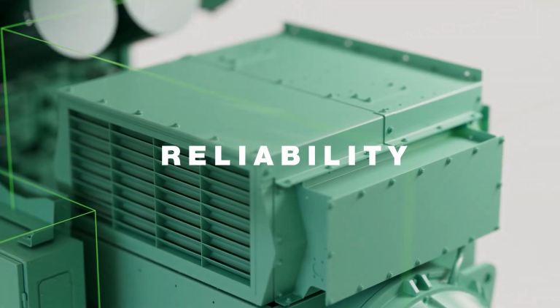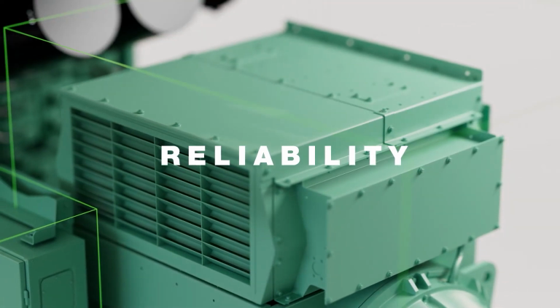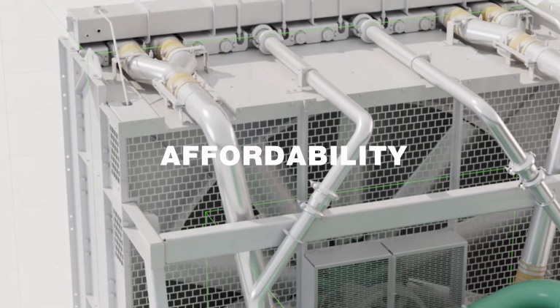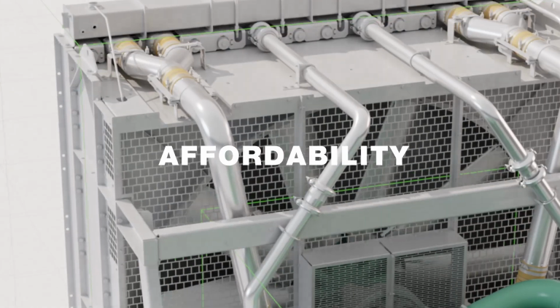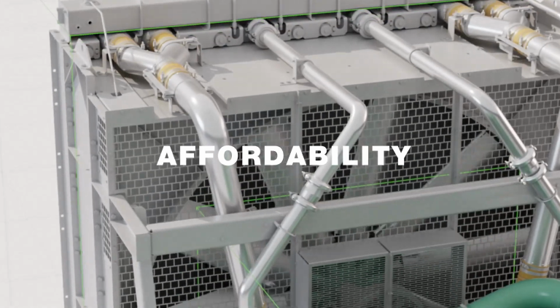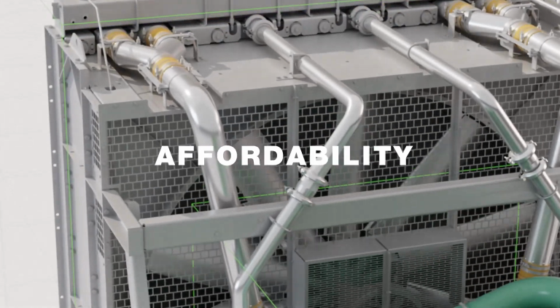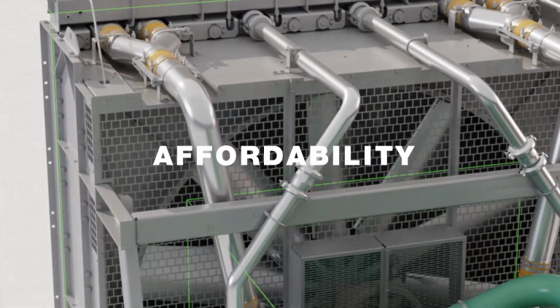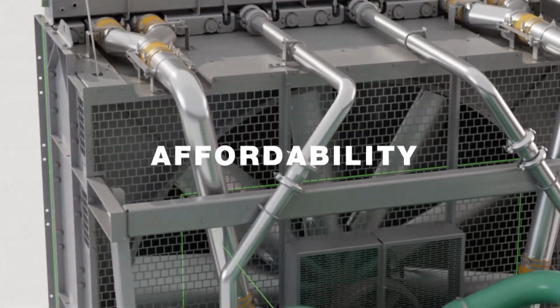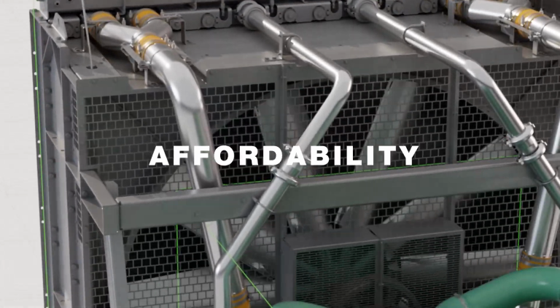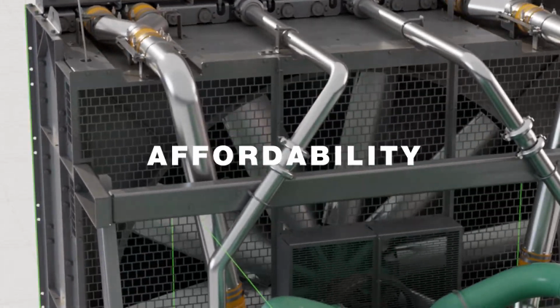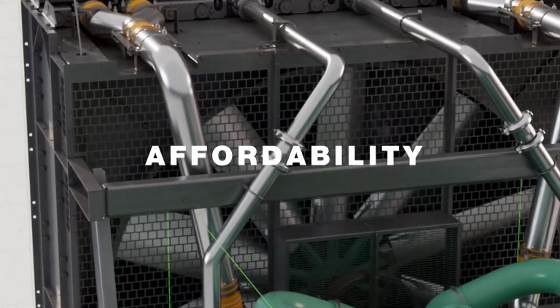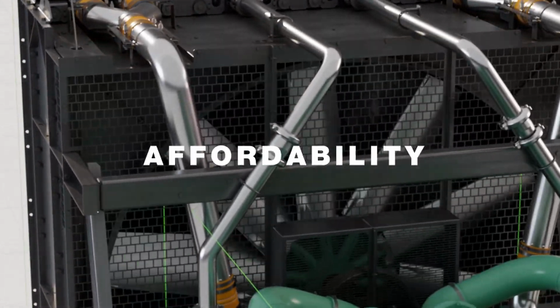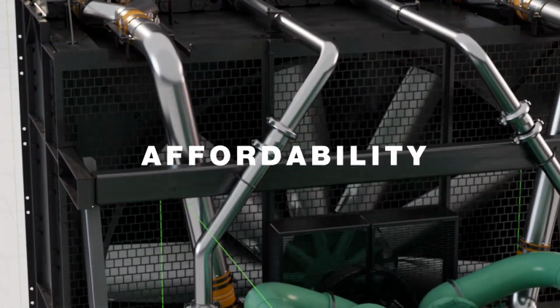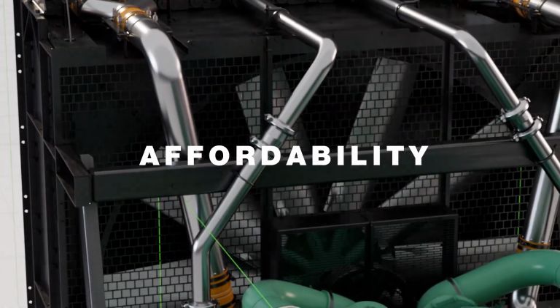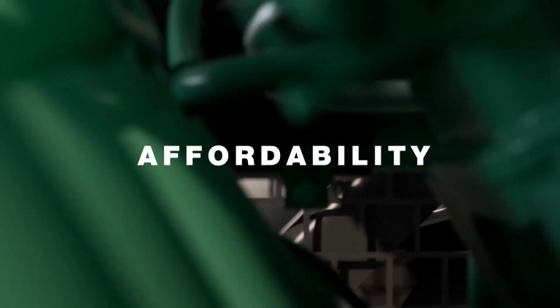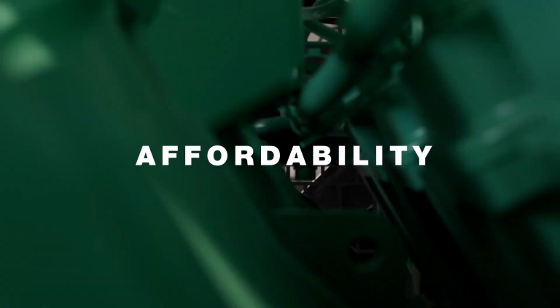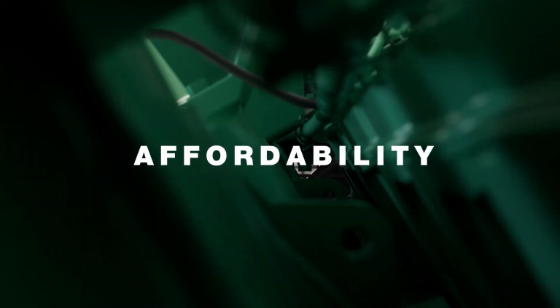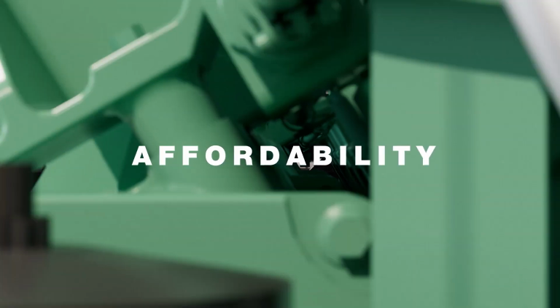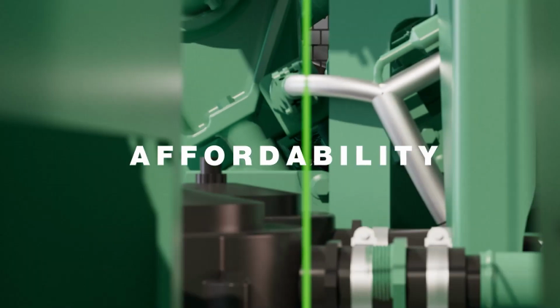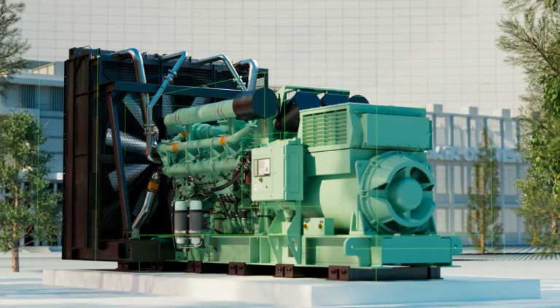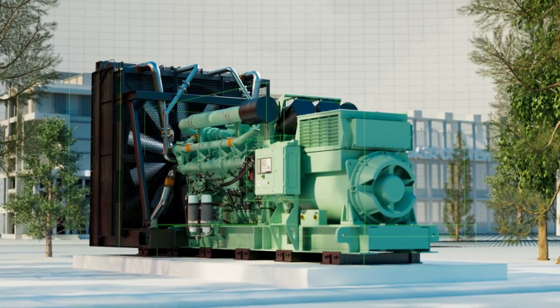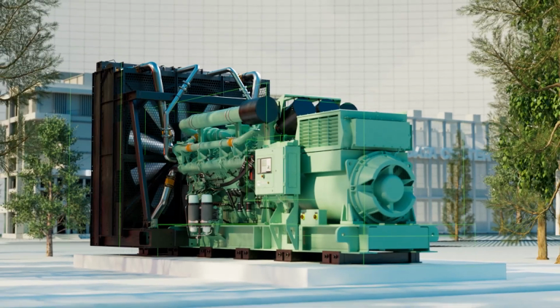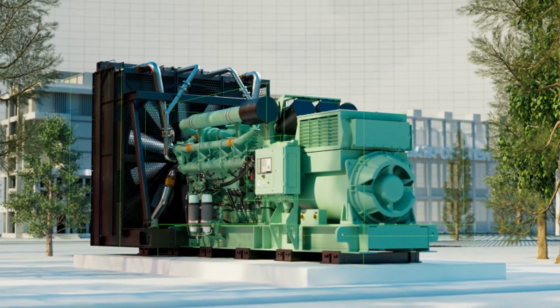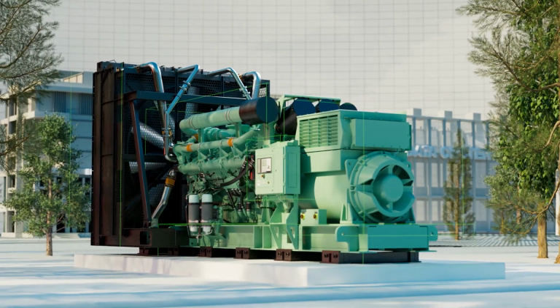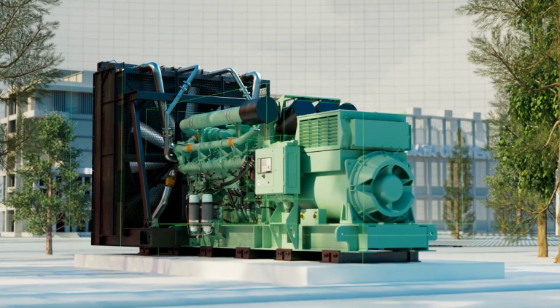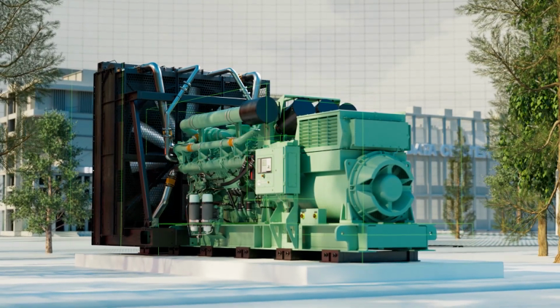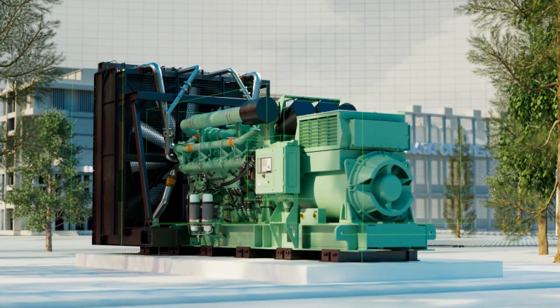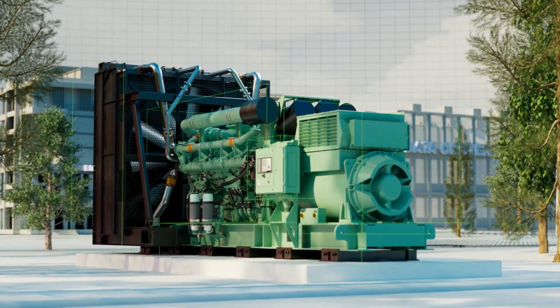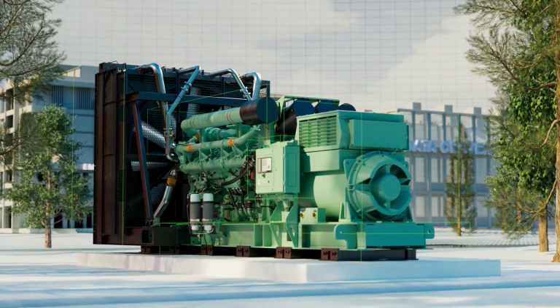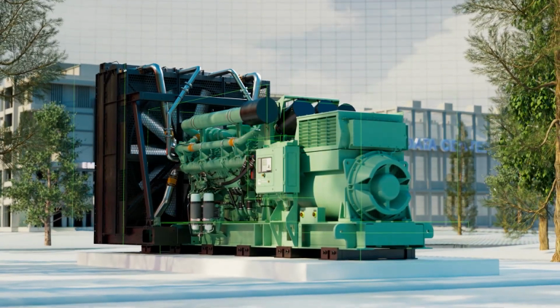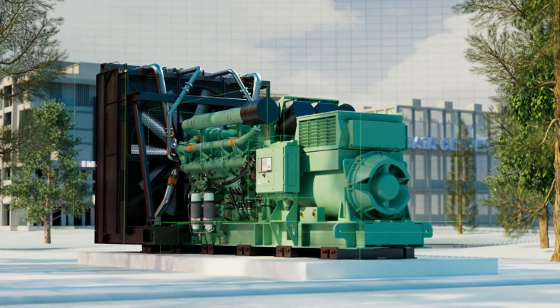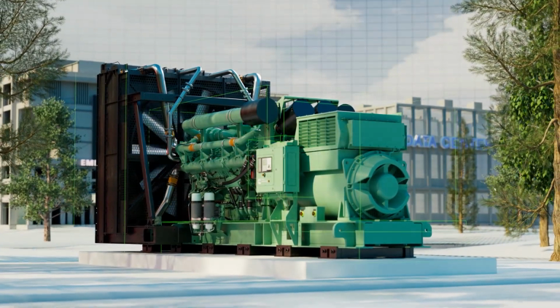Delivering power with low airflow at higher power nodes, all in a sleek, optimized design.